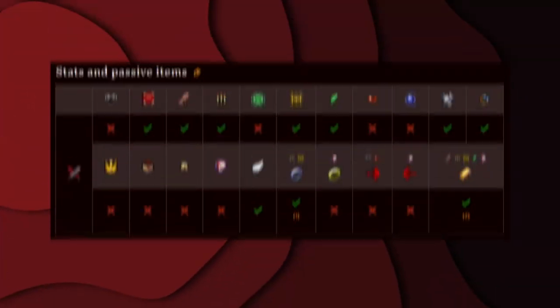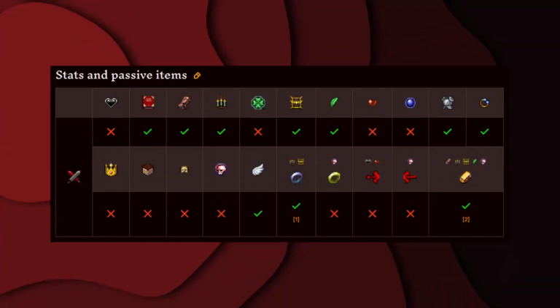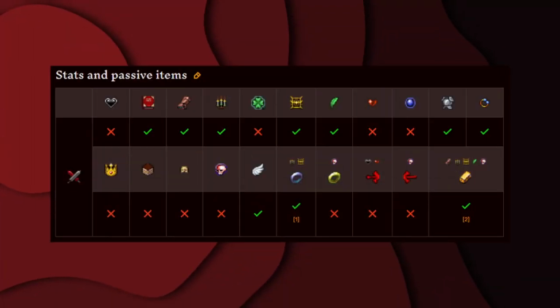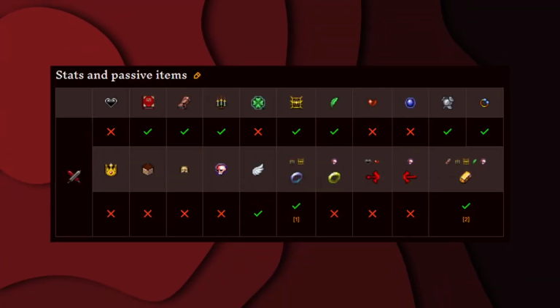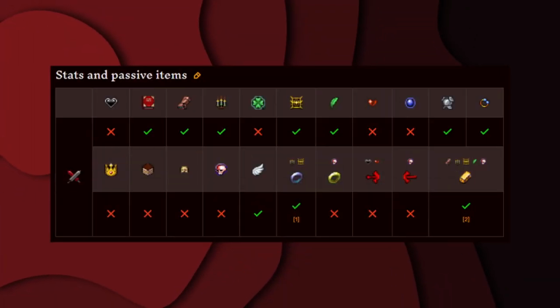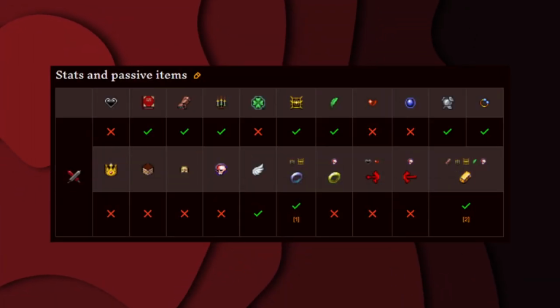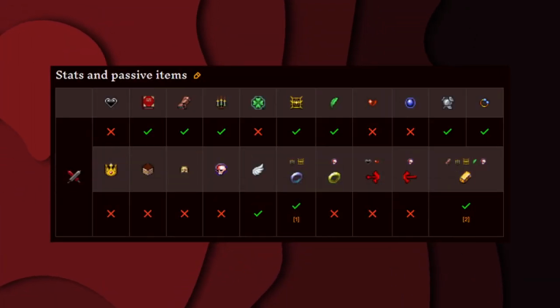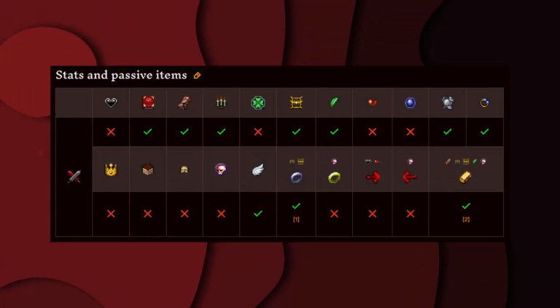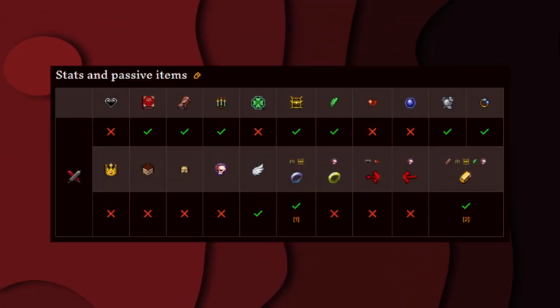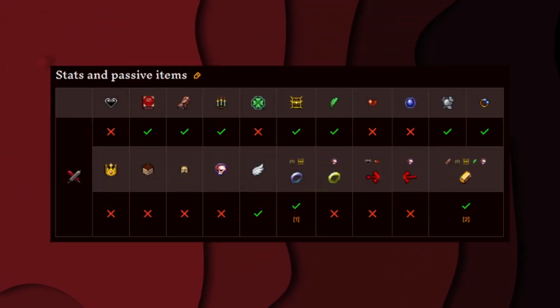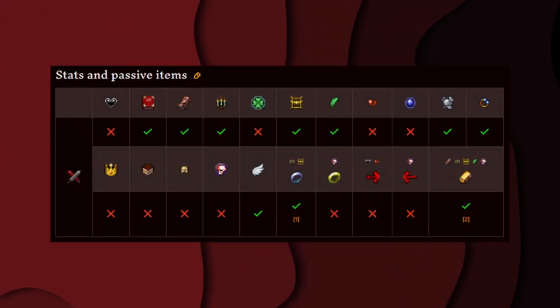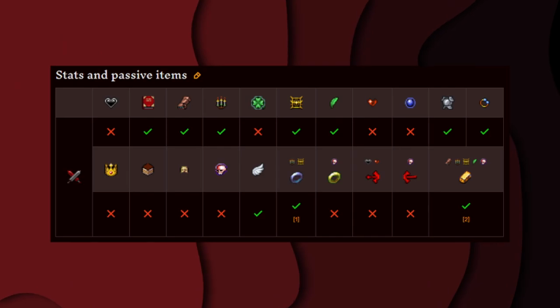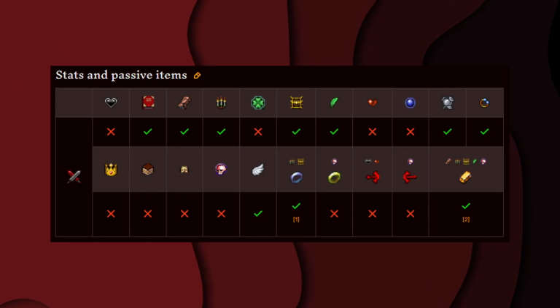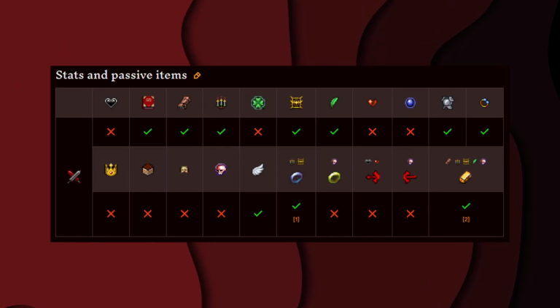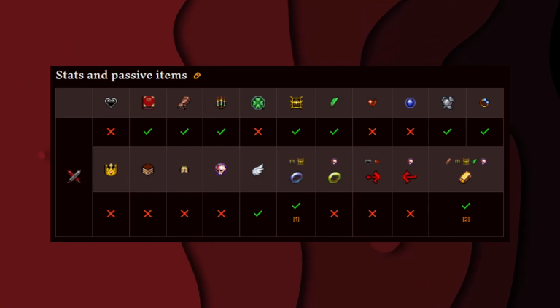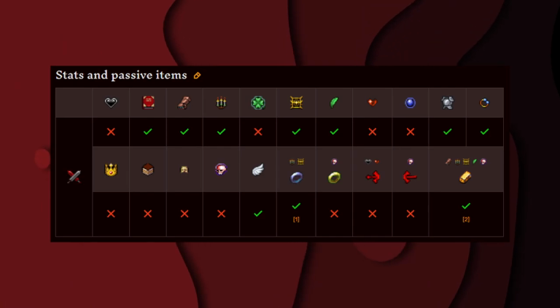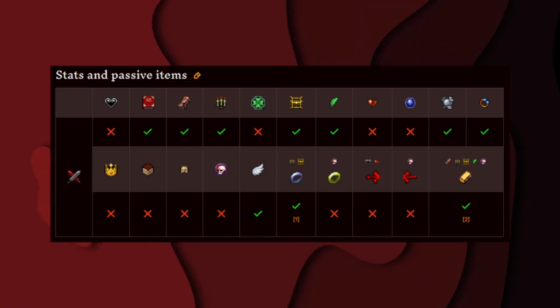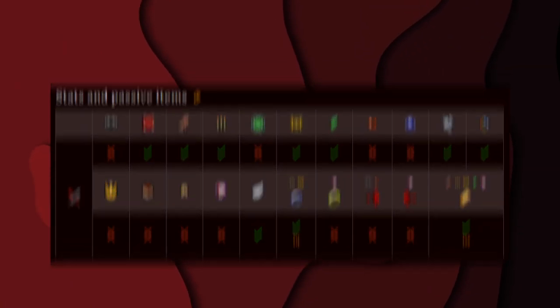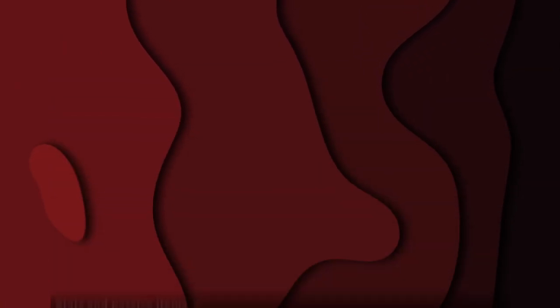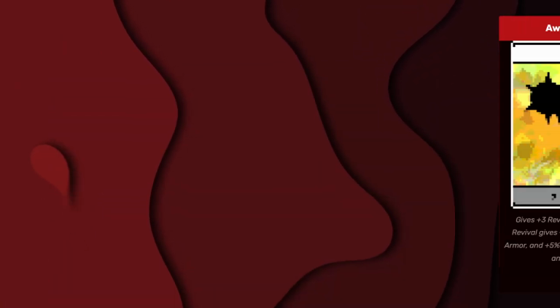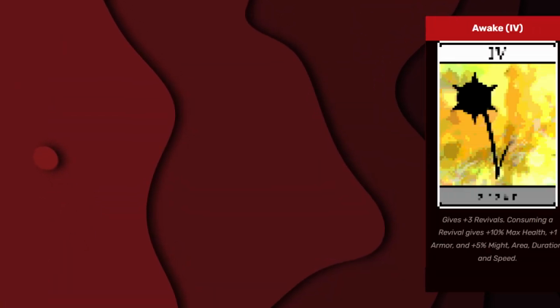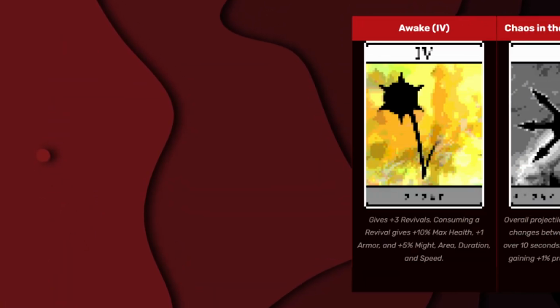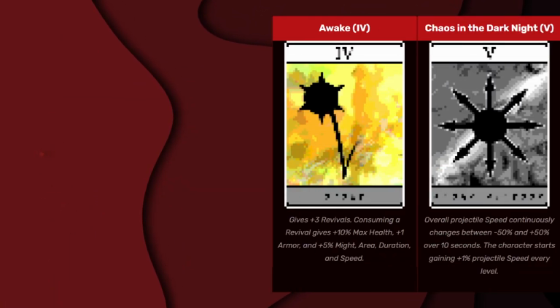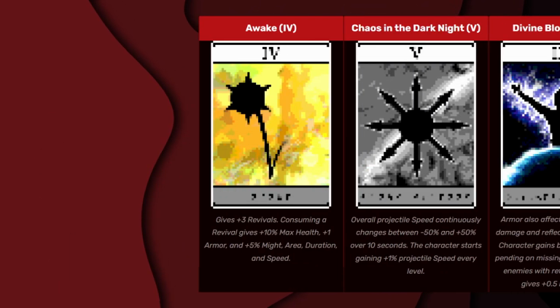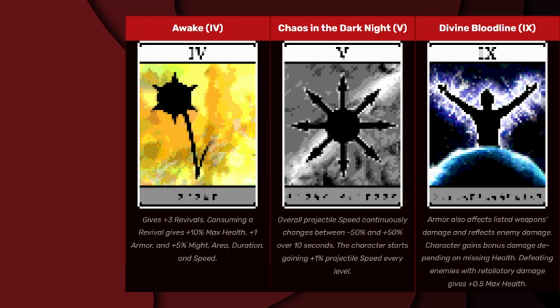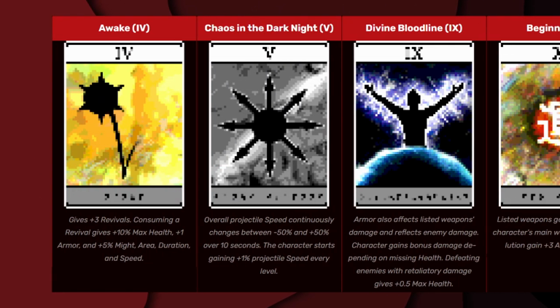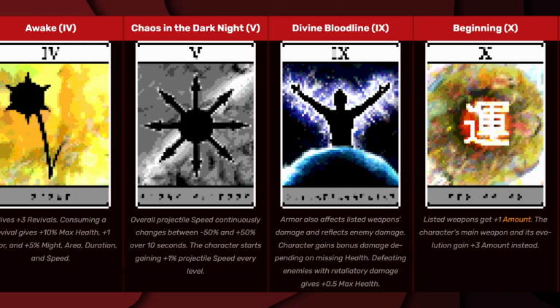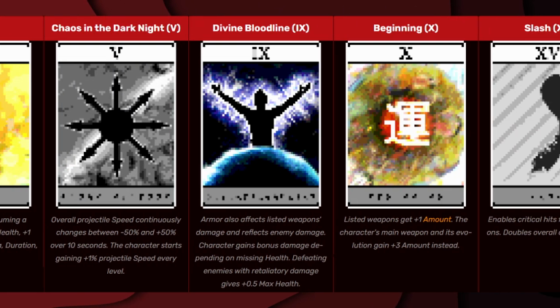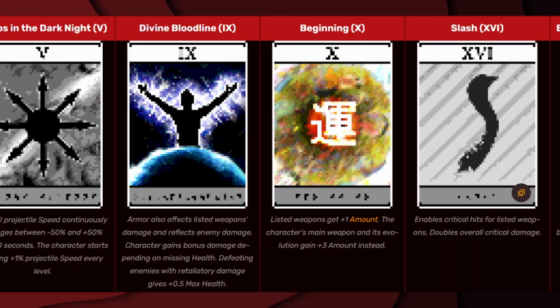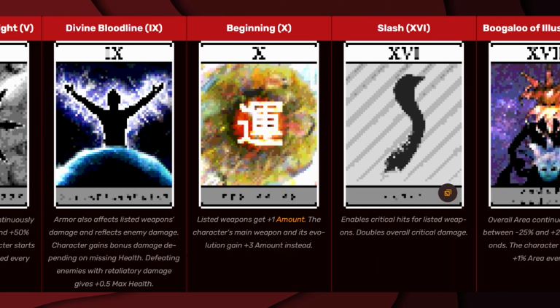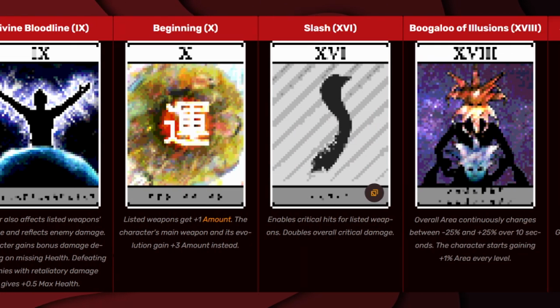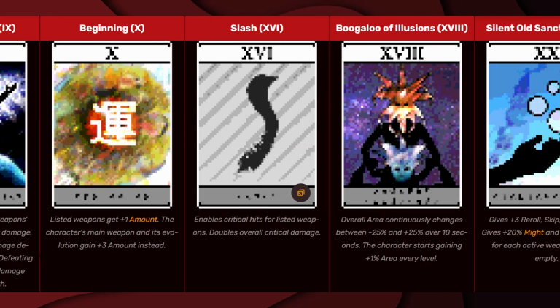These are all the stats and passive items that affect Legionnaire. And these are all the arcana that affect Legionnaire.